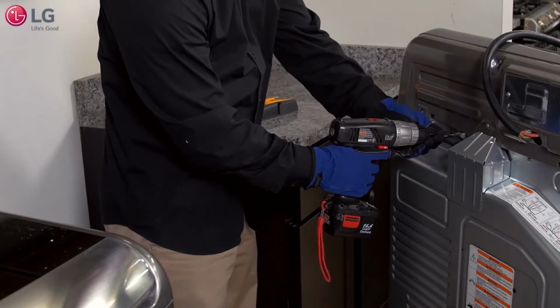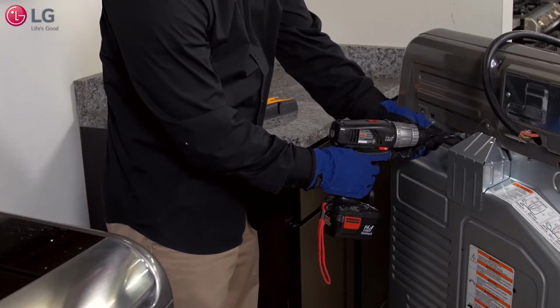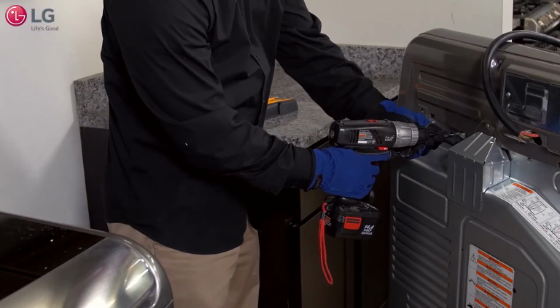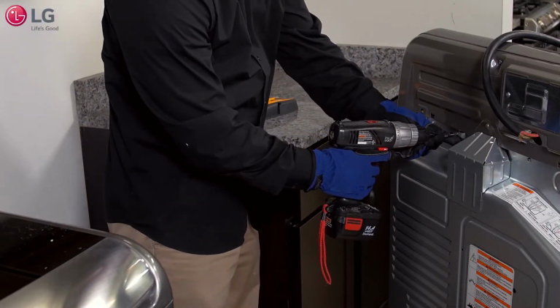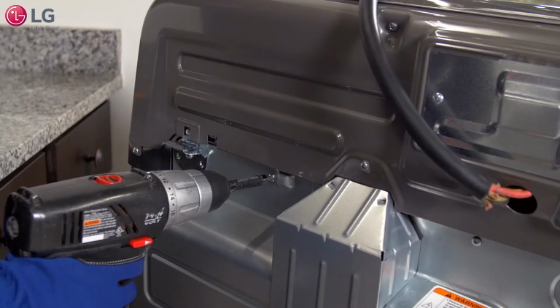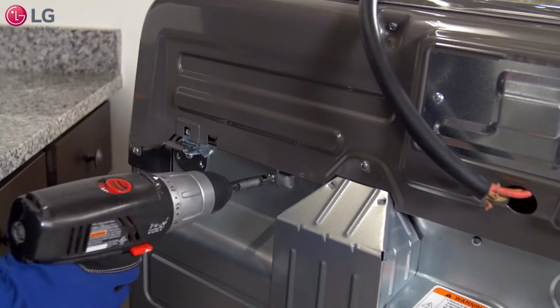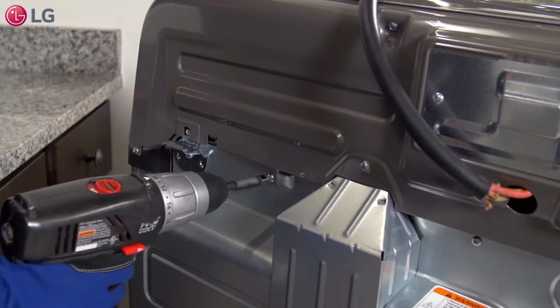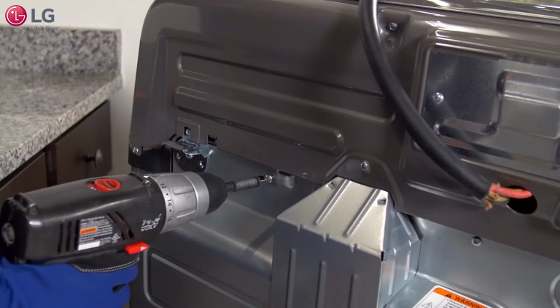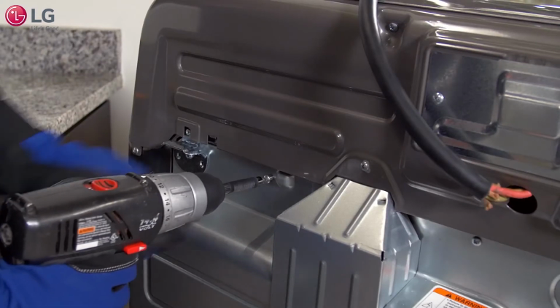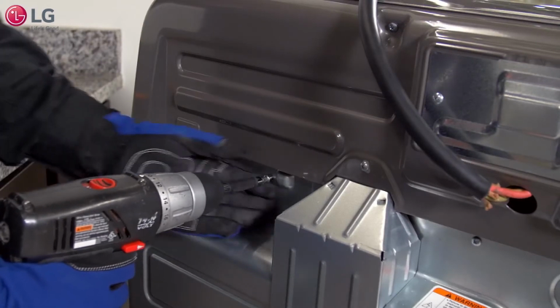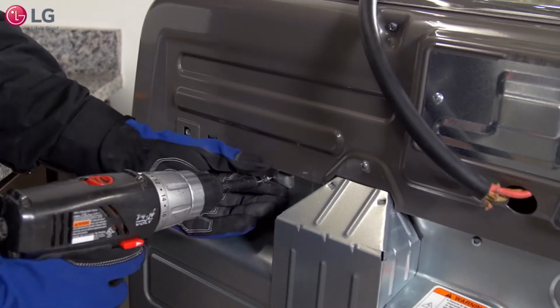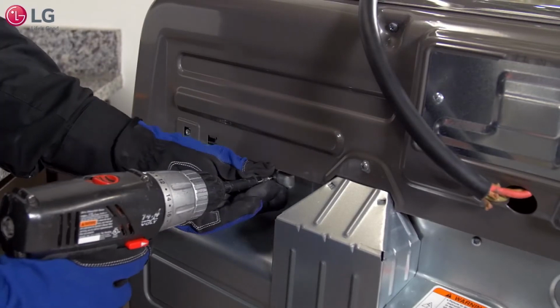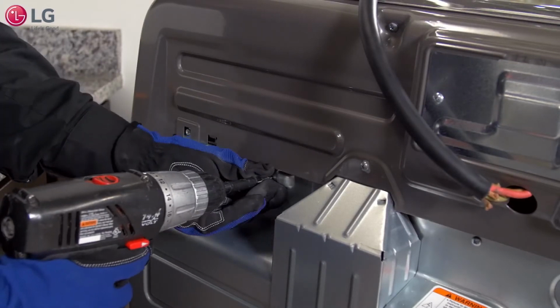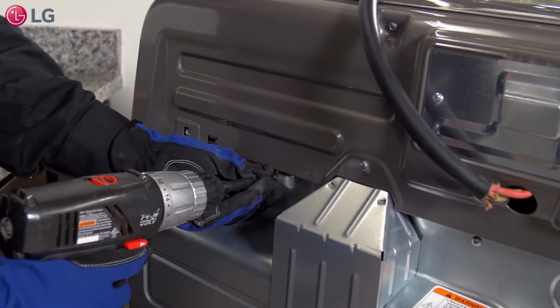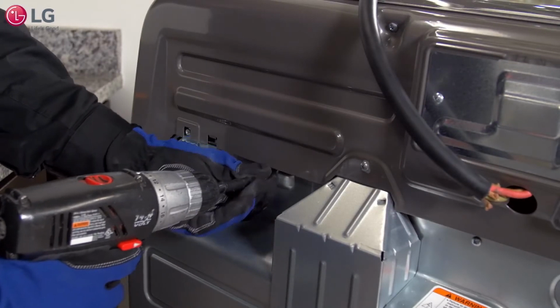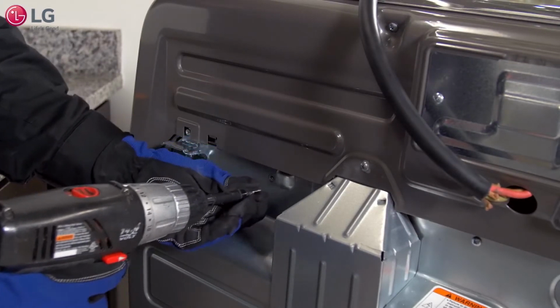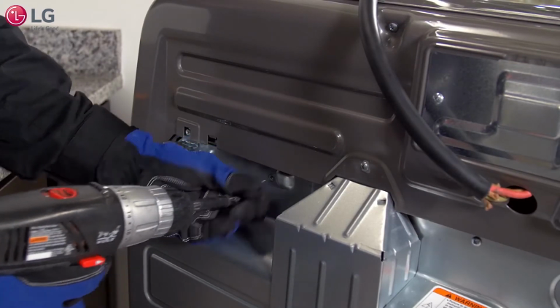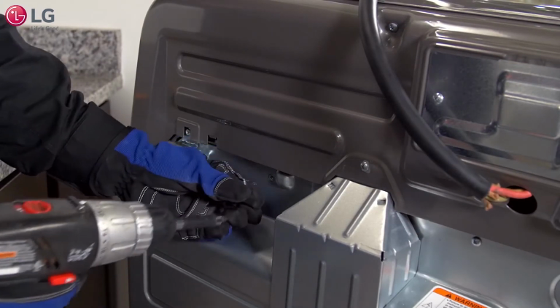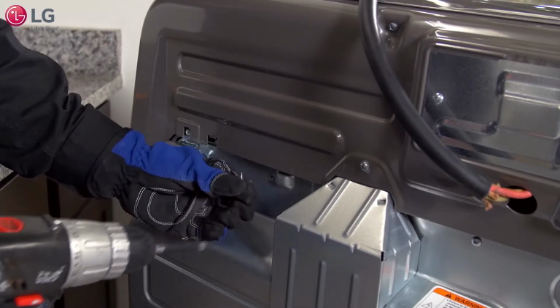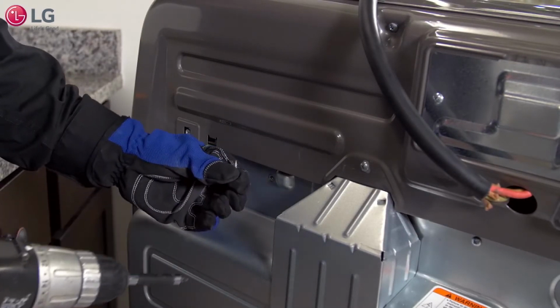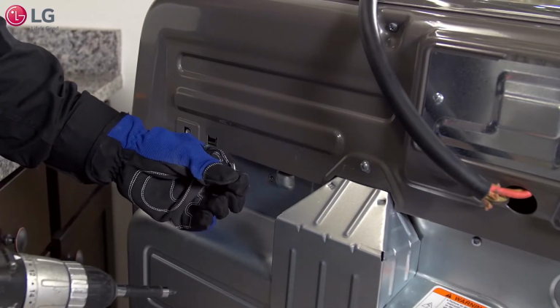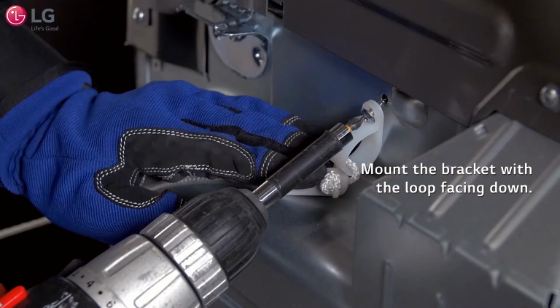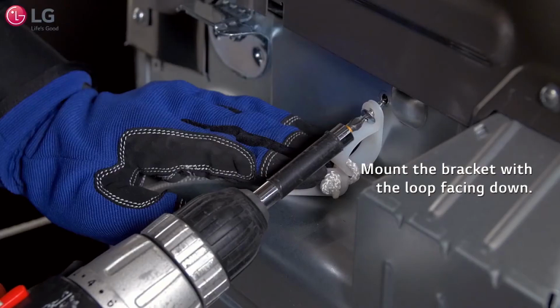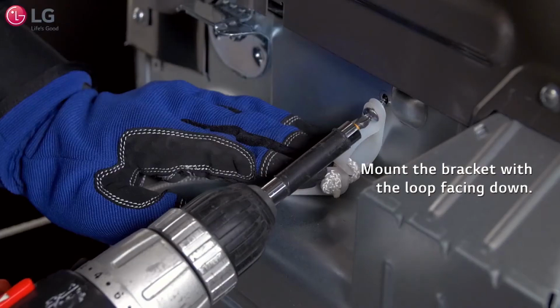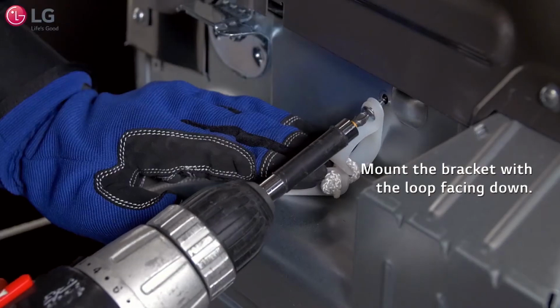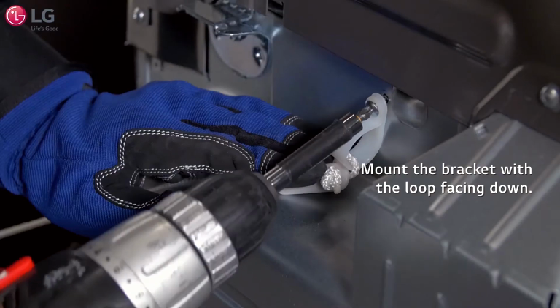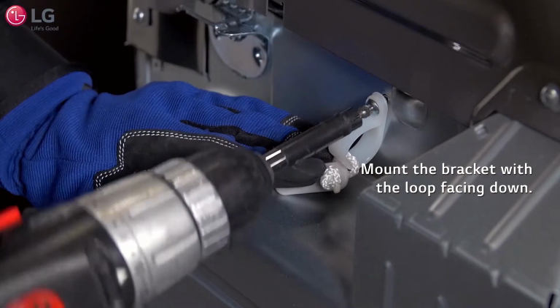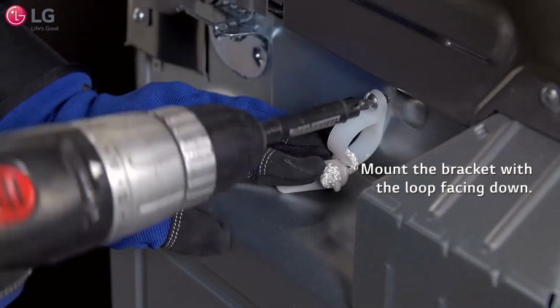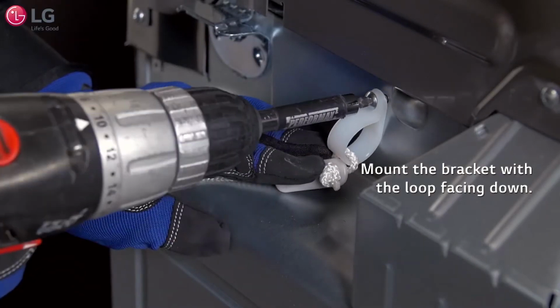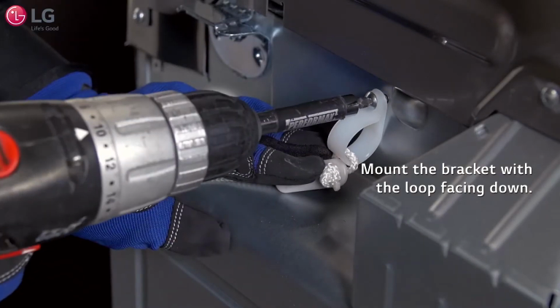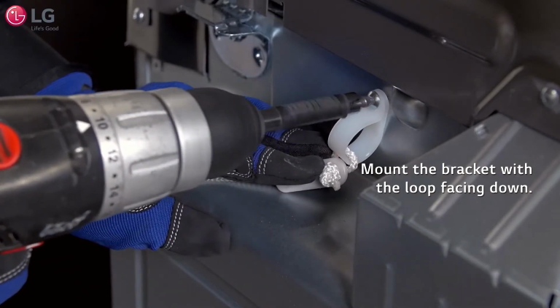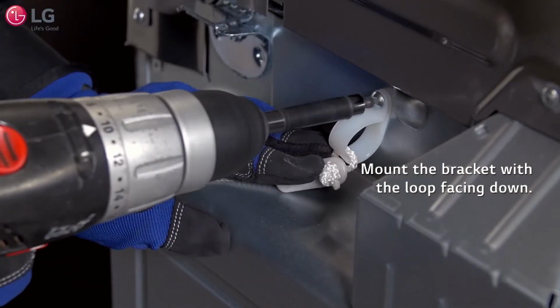On the back of the dryer, remove the screw to the left of center near the top of the back panel. Mount the bracket with the loop facing down.